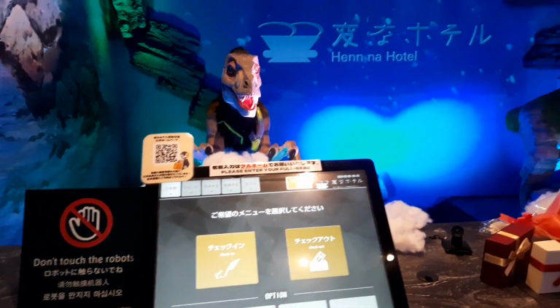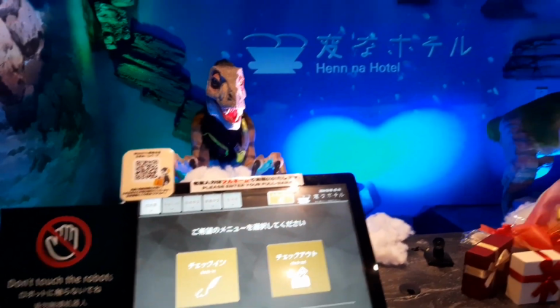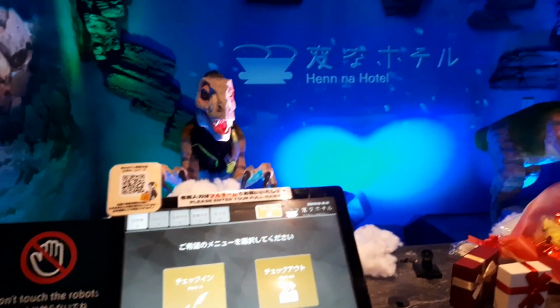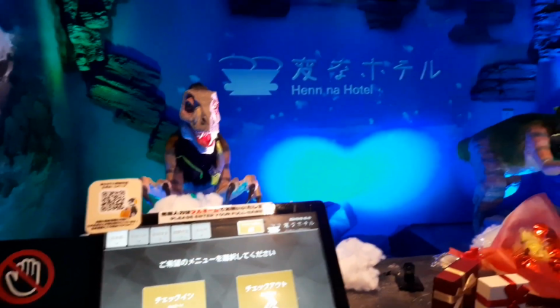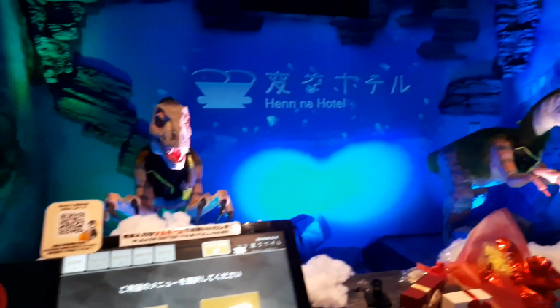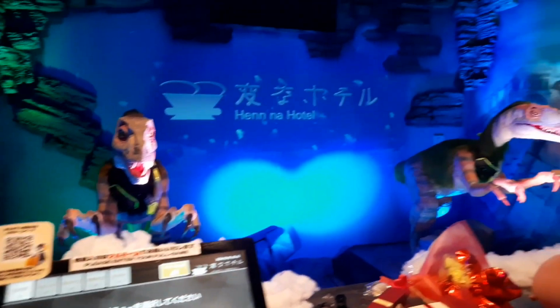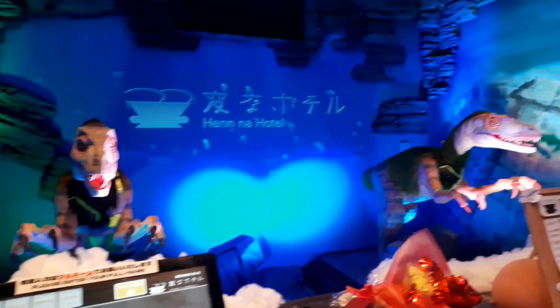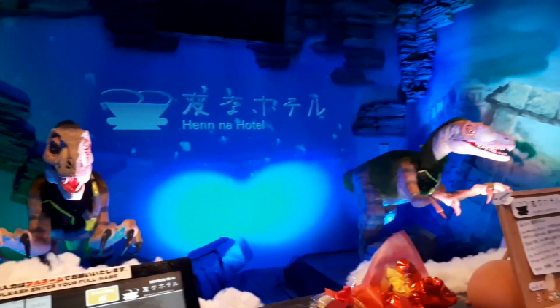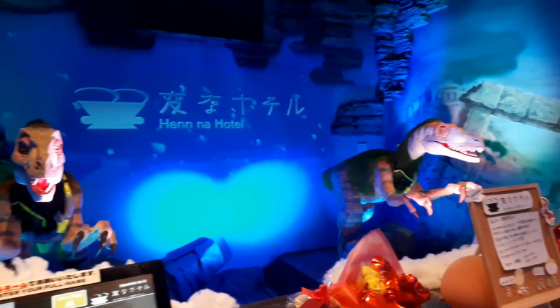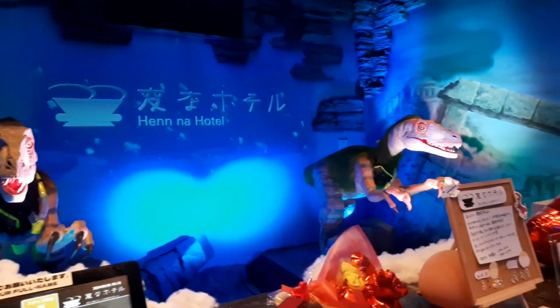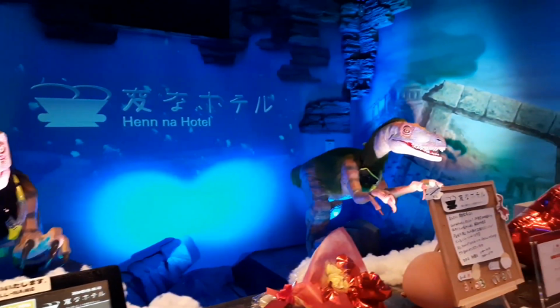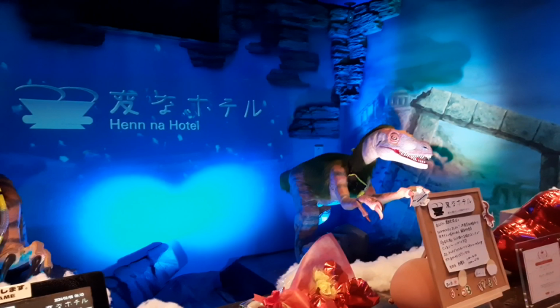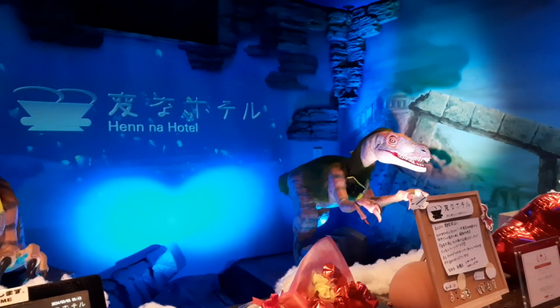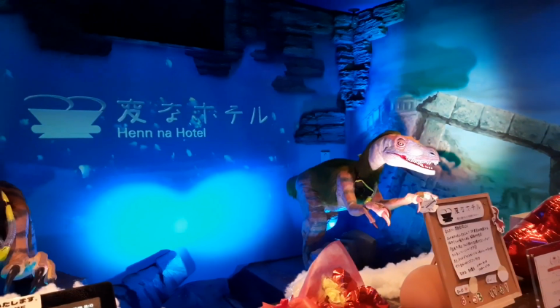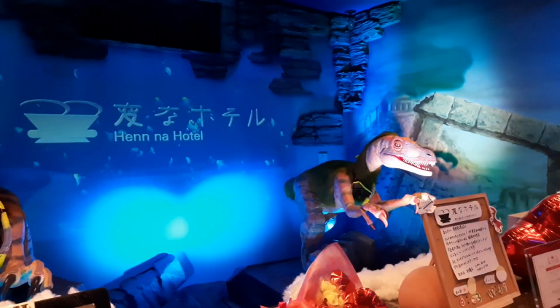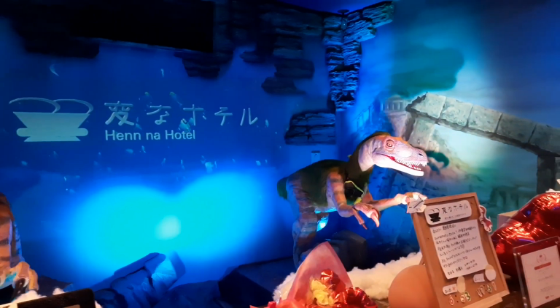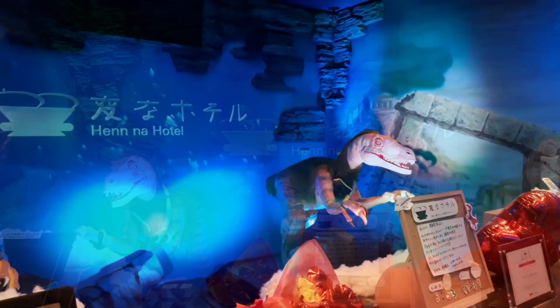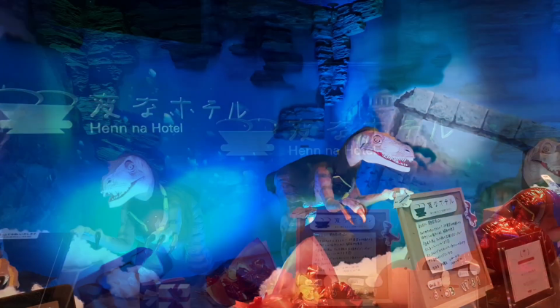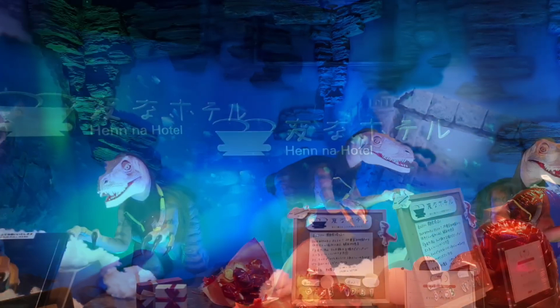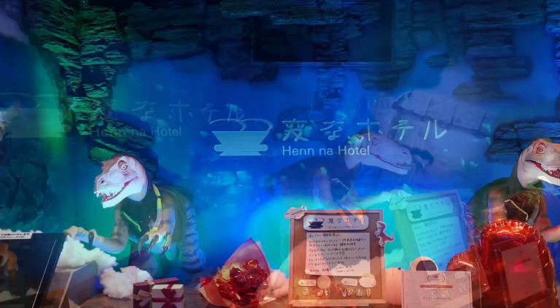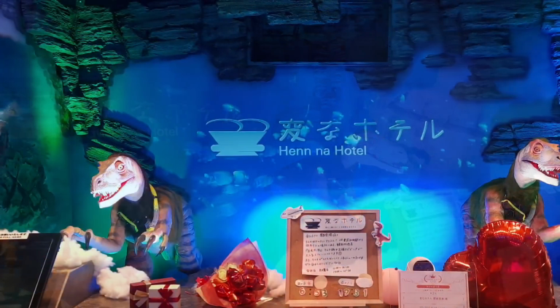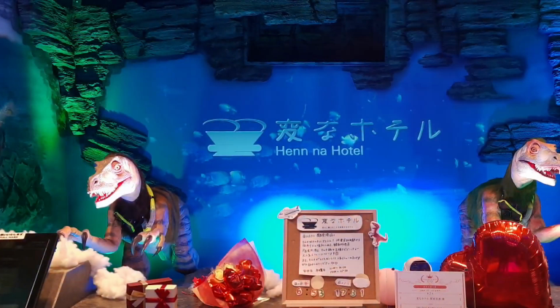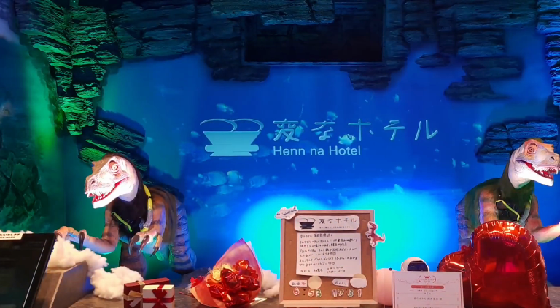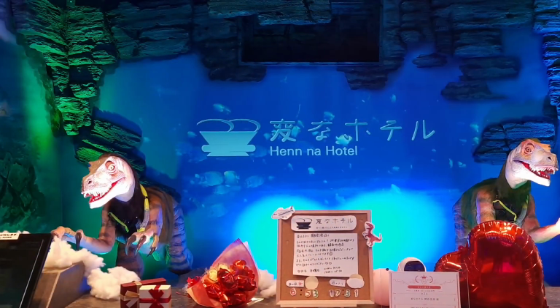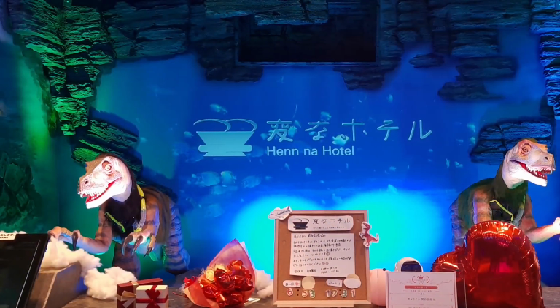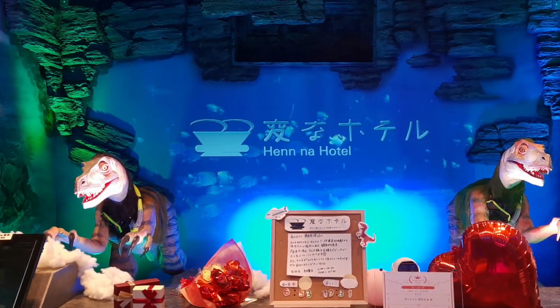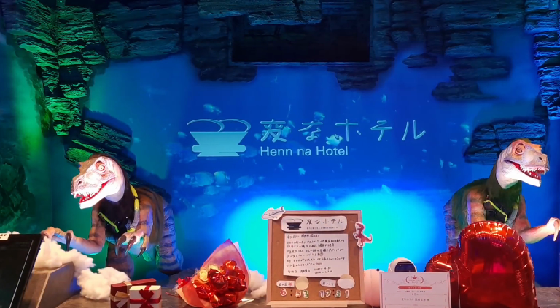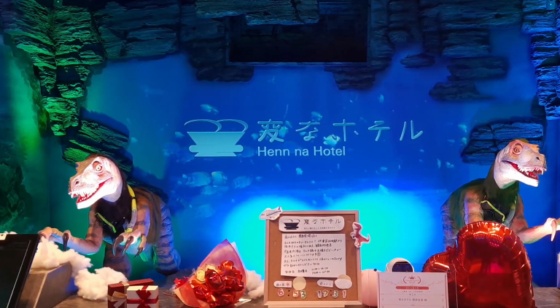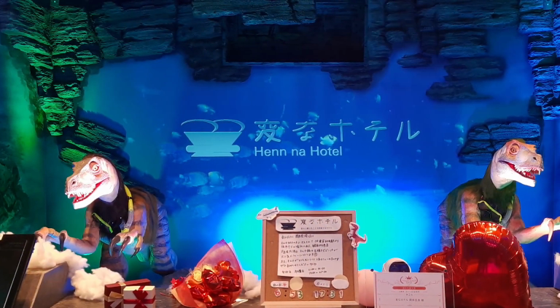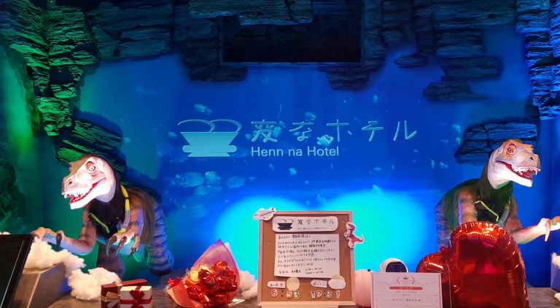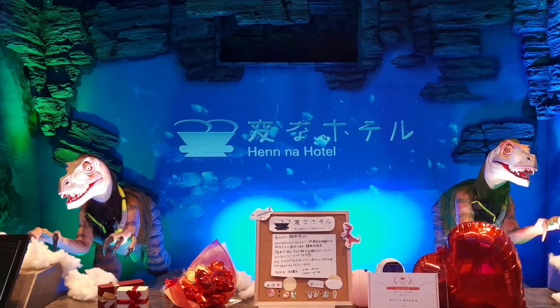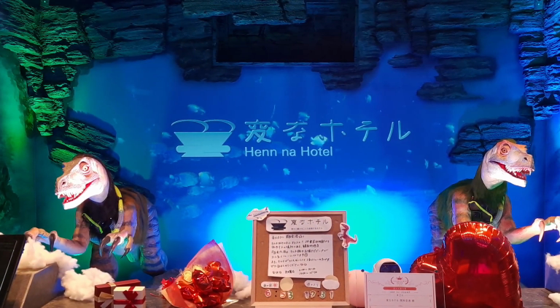Bye-bye! Dinosaurs — hello to everyone! Don't touch. Thank you for watching.